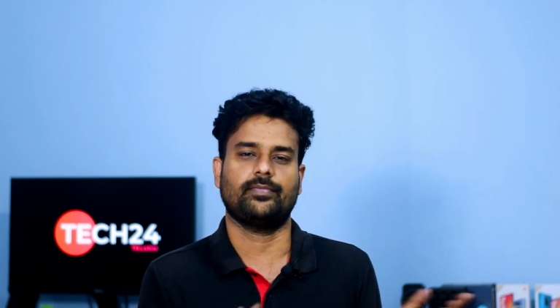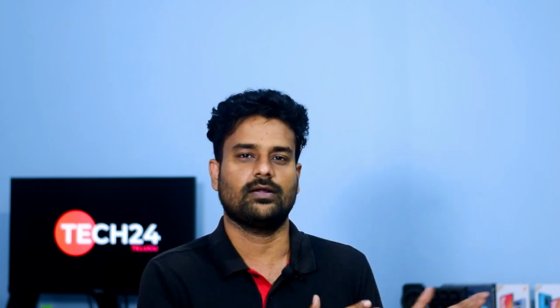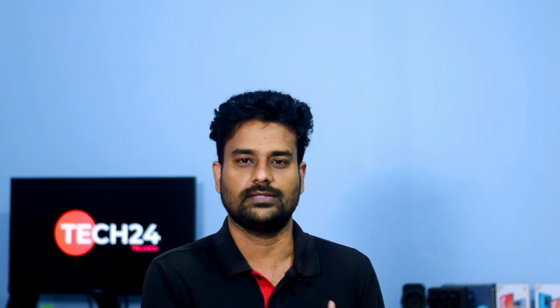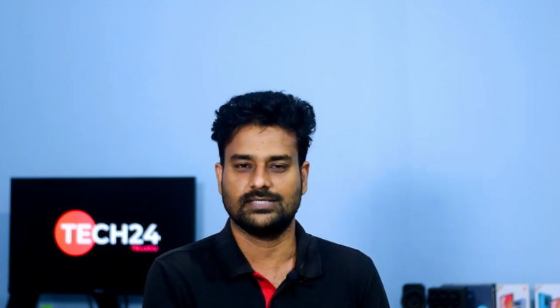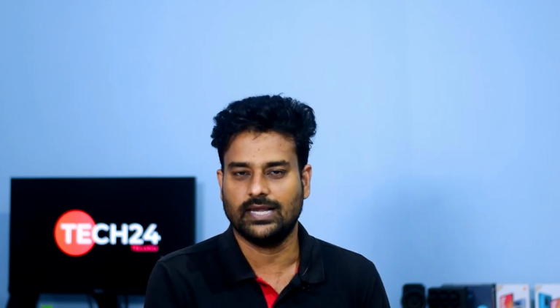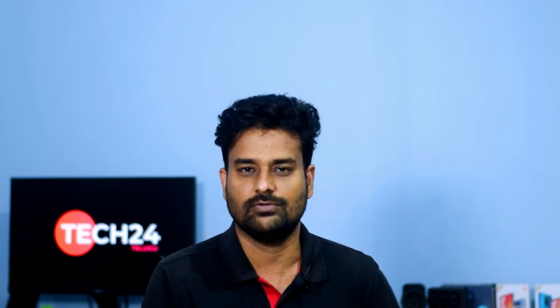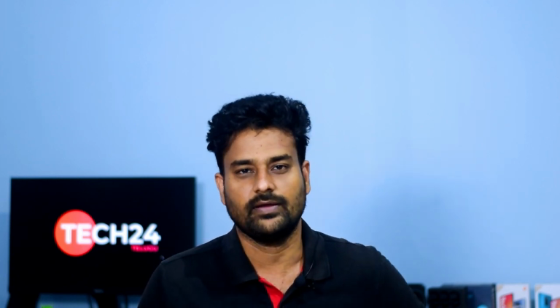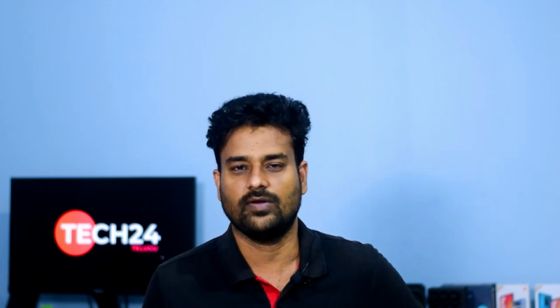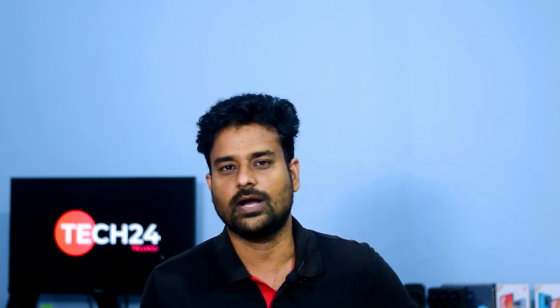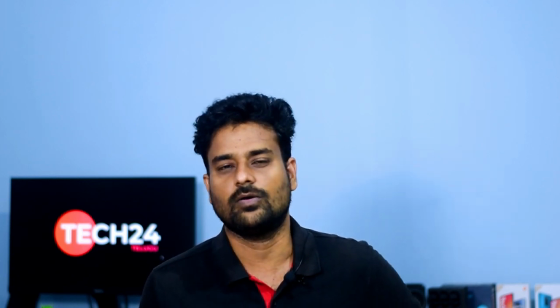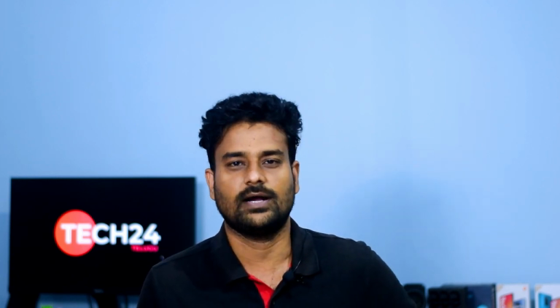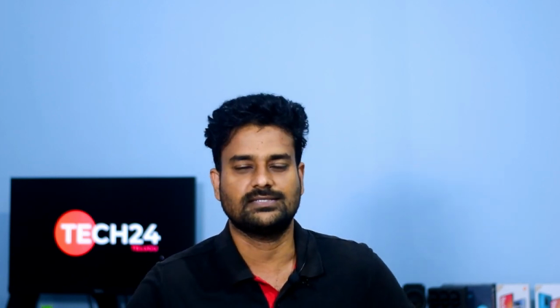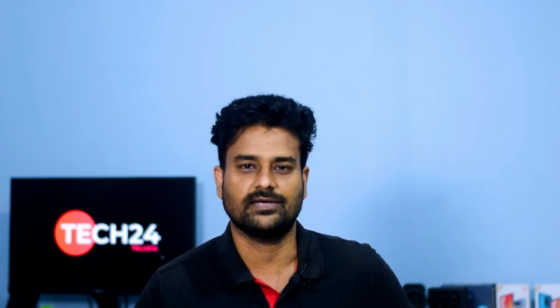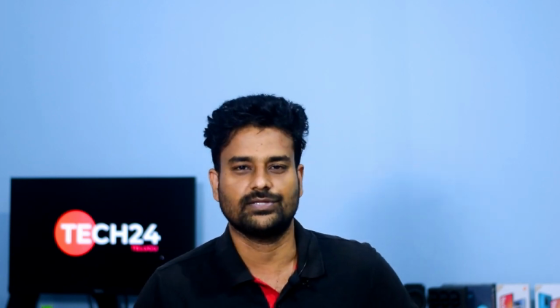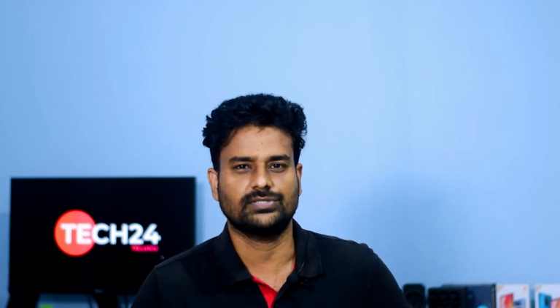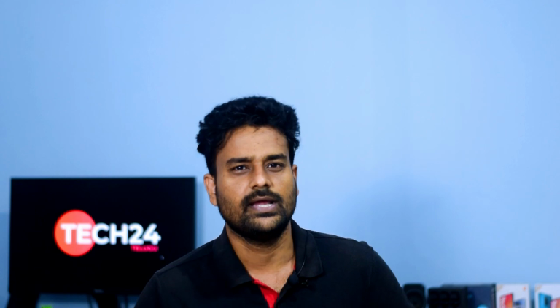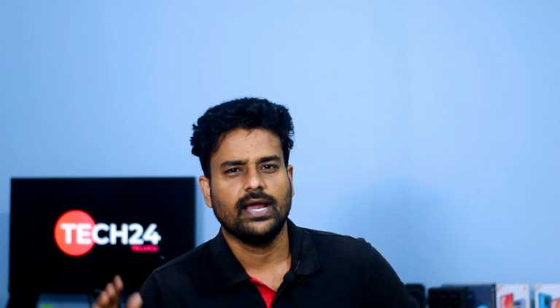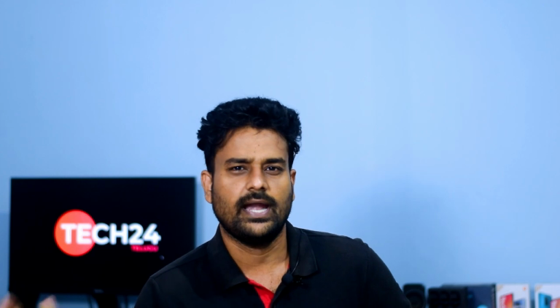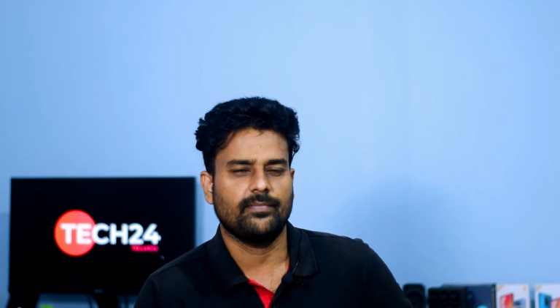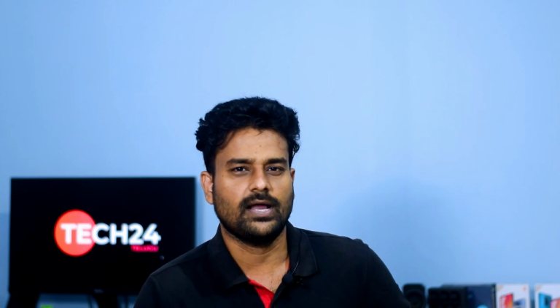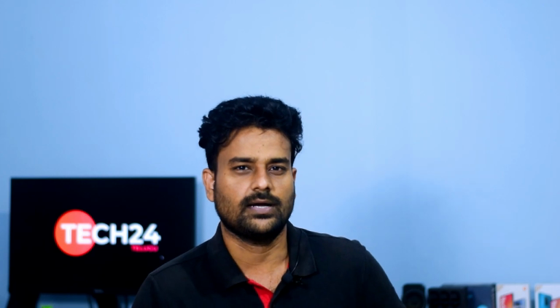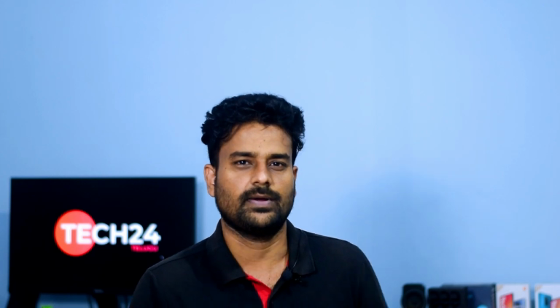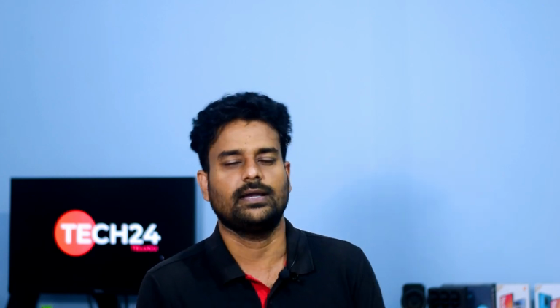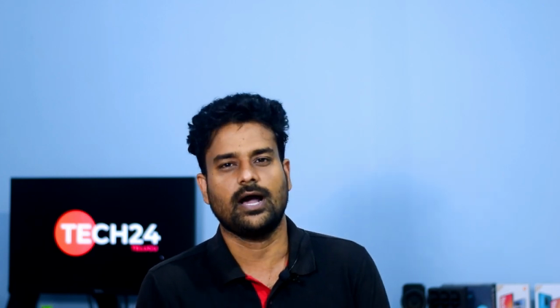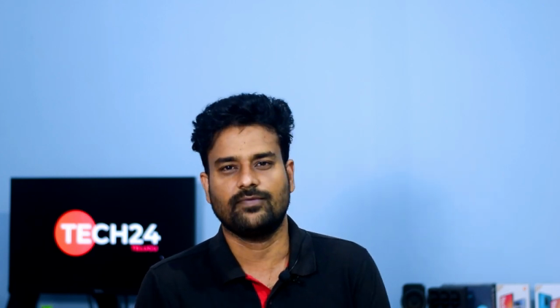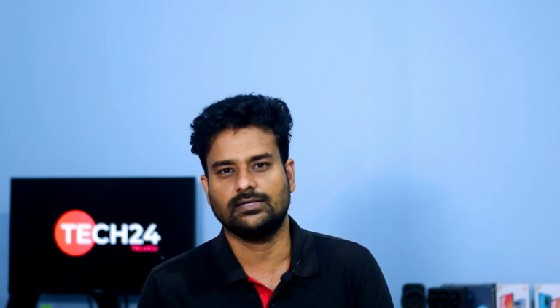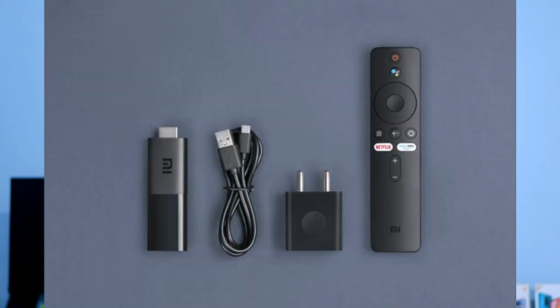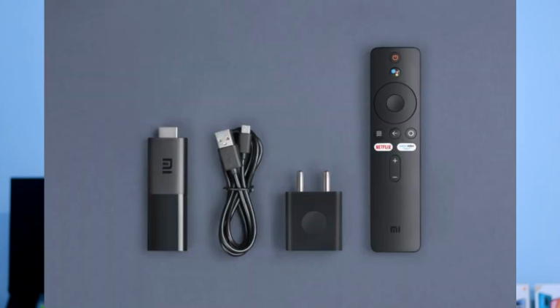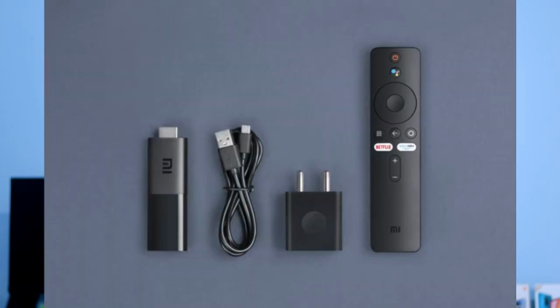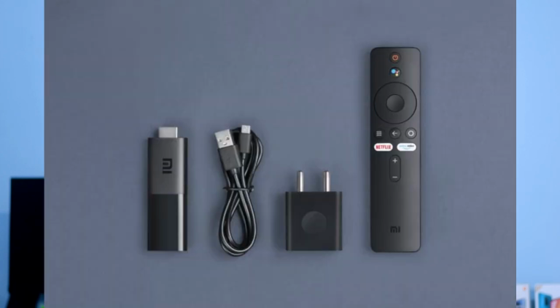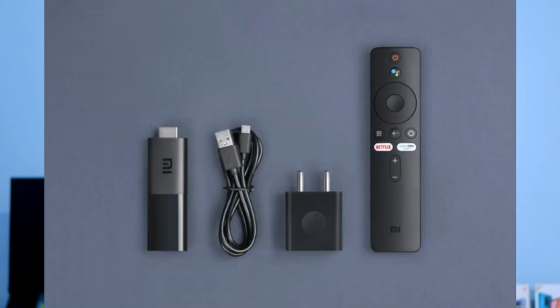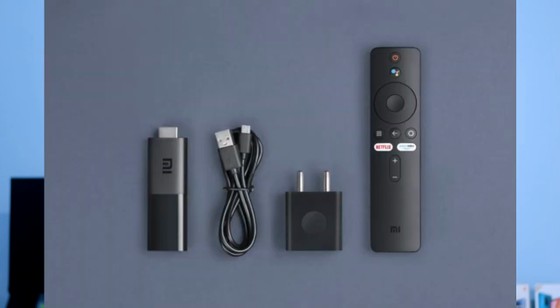We are launching the Mi TV Stick on Flipkart on August 7th, and on Mi.com. We are also launching the Mi TV Stick in offline Mi Home Stores.